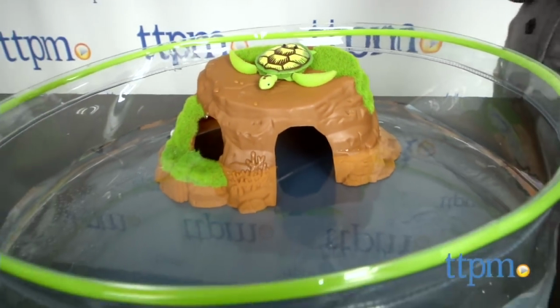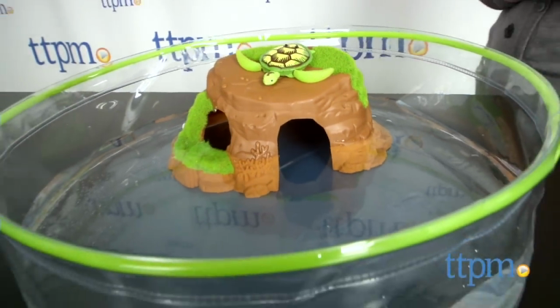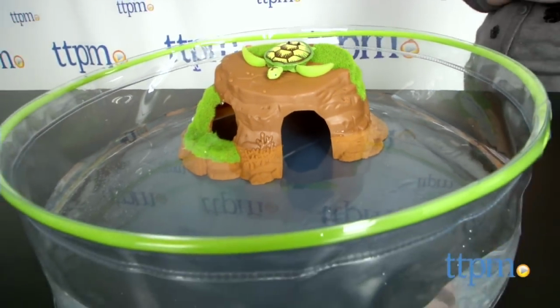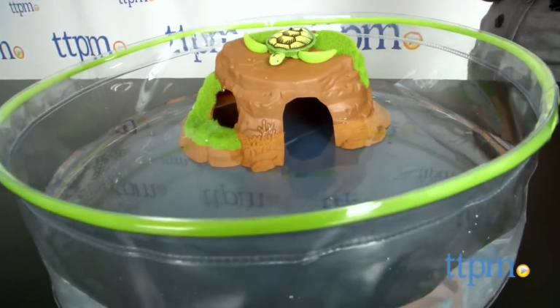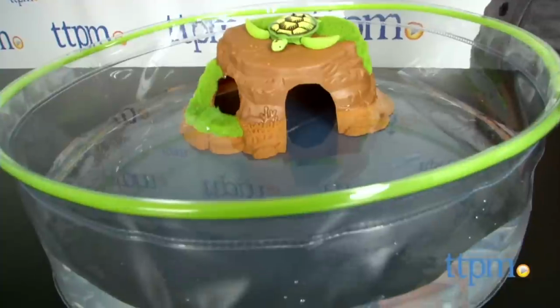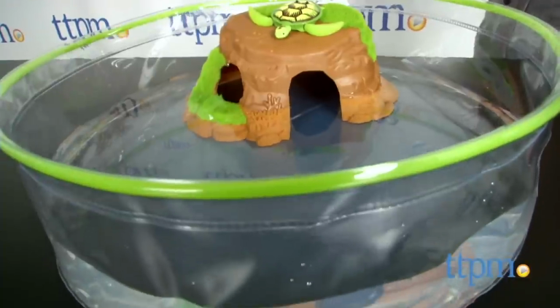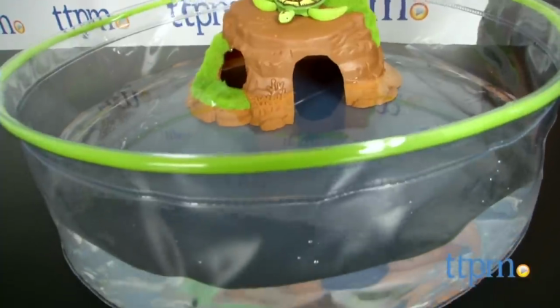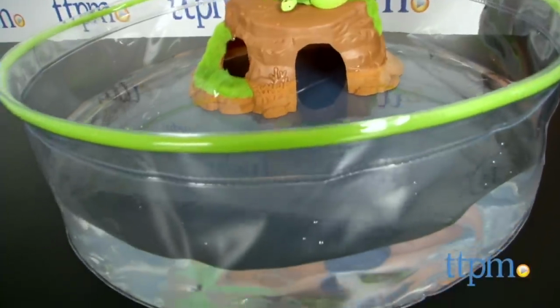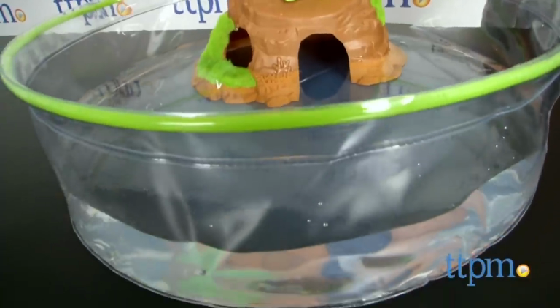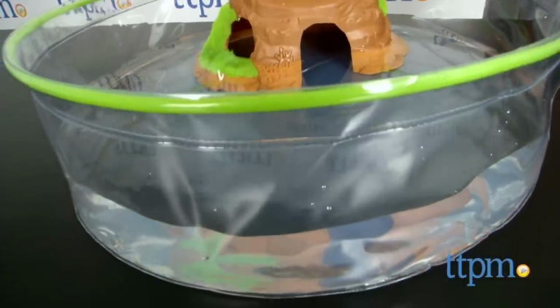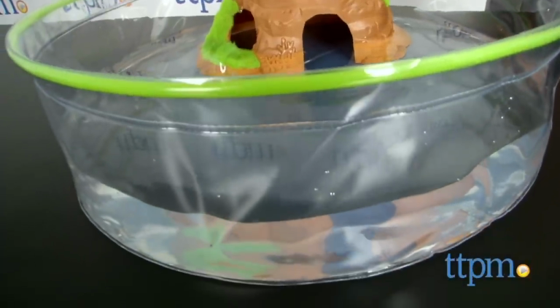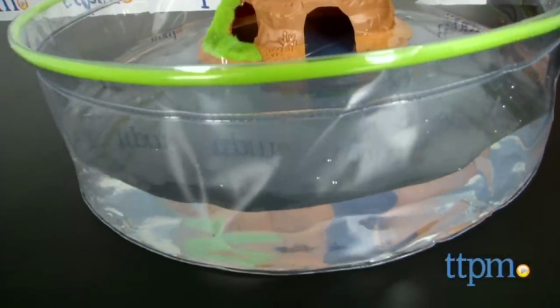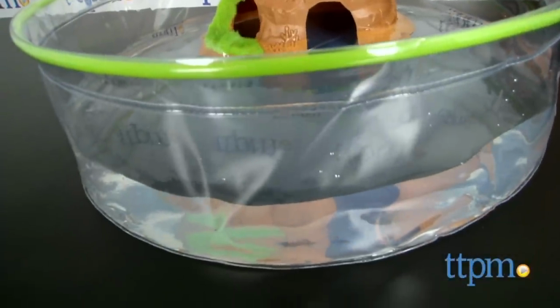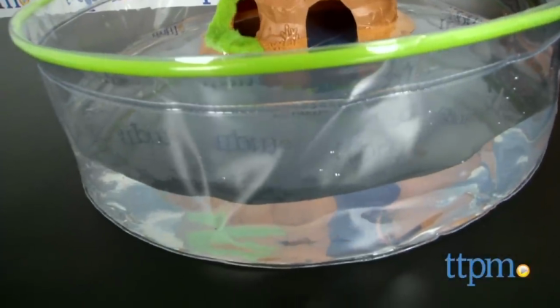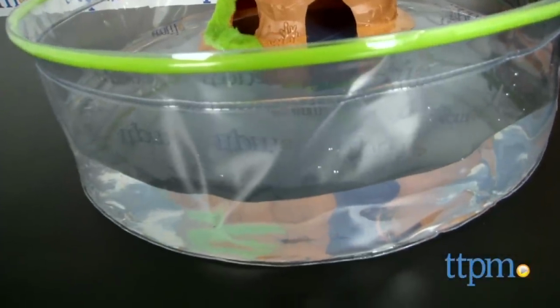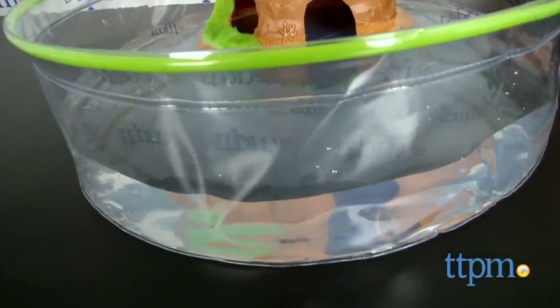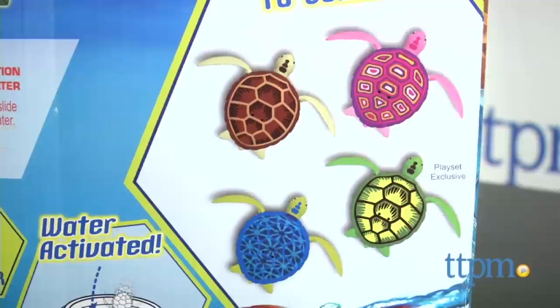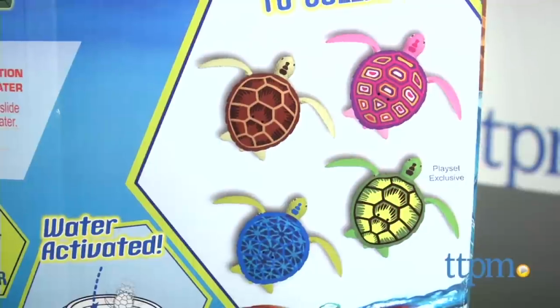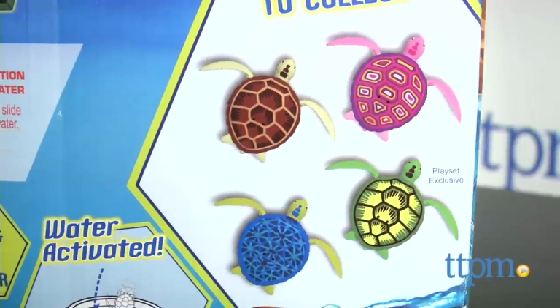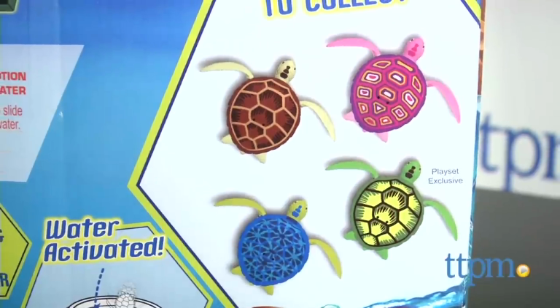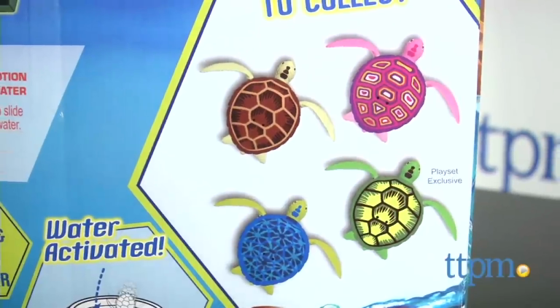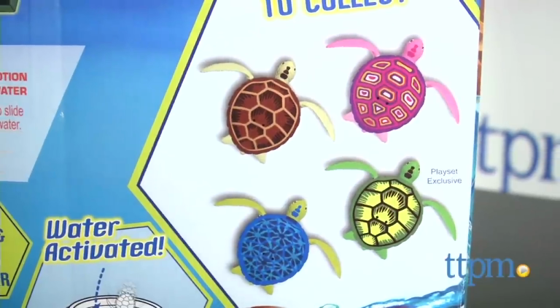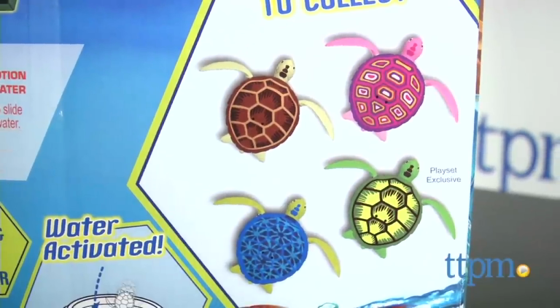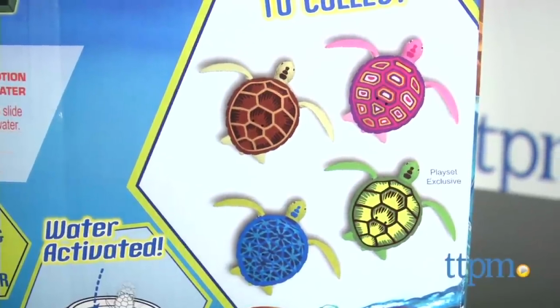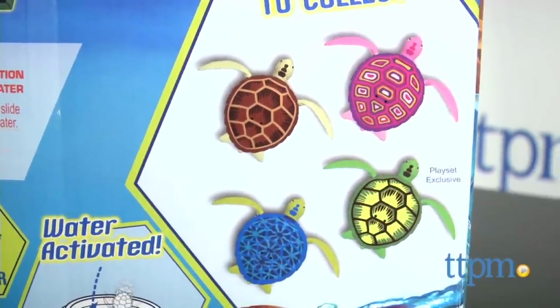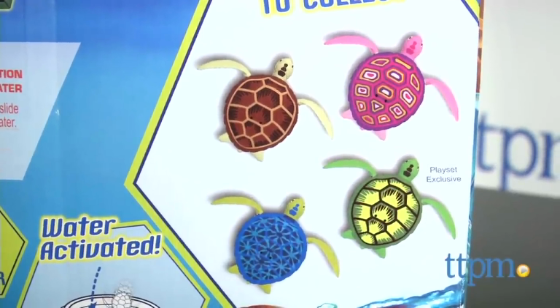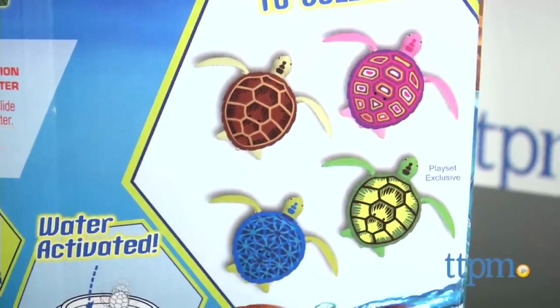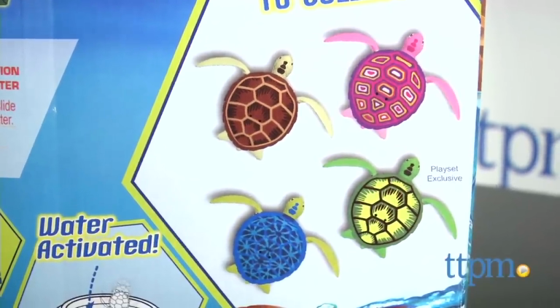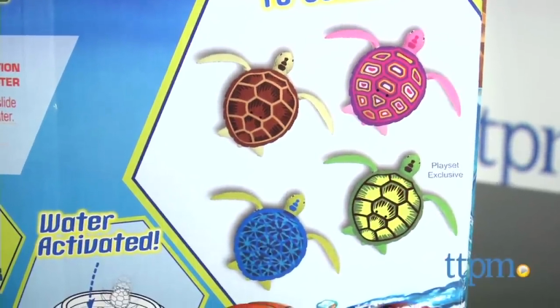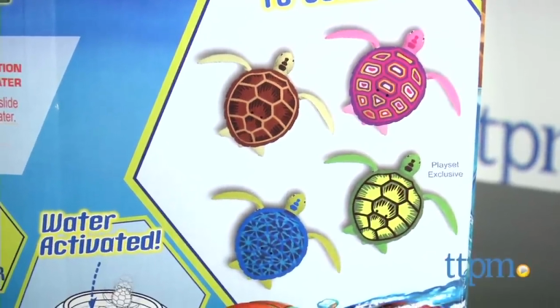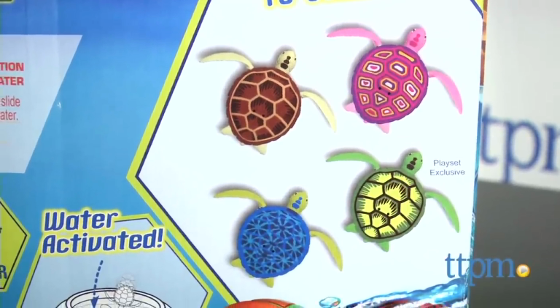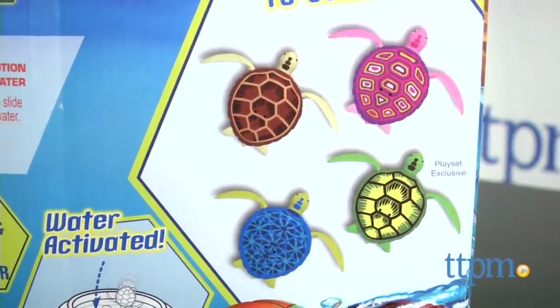The set includes a turtle bowl, a rock formation, and a robo-turtle. Three additional robo-turtles can be purchased separately and added to the set.